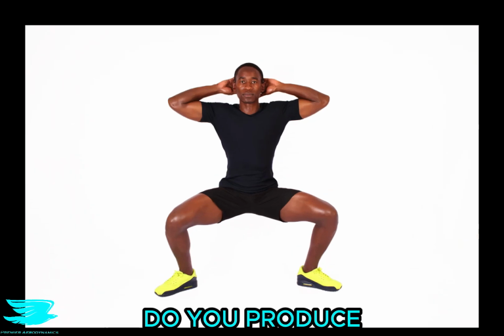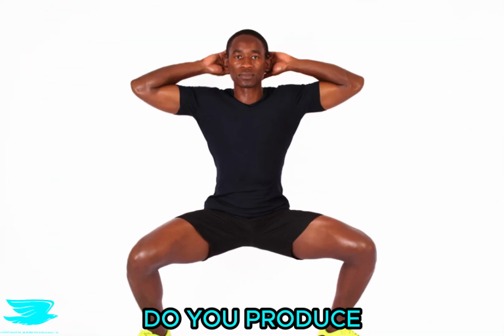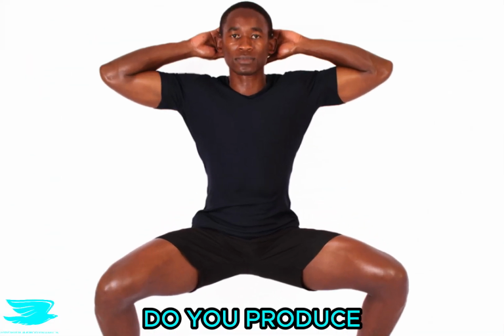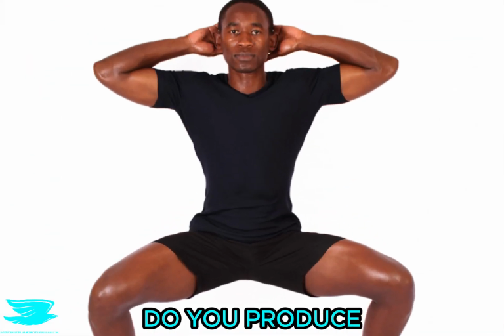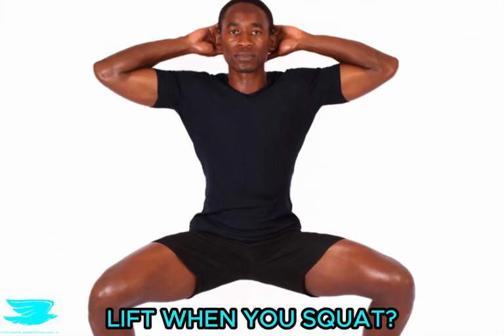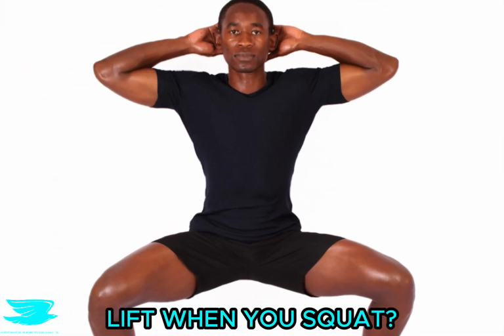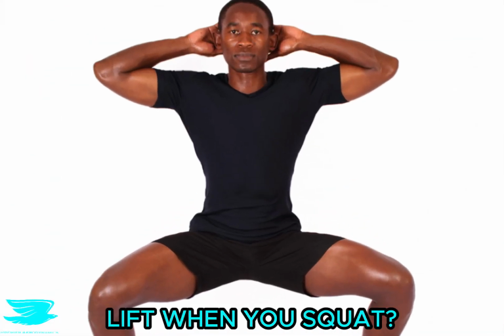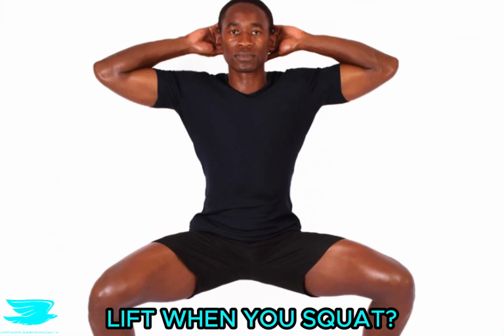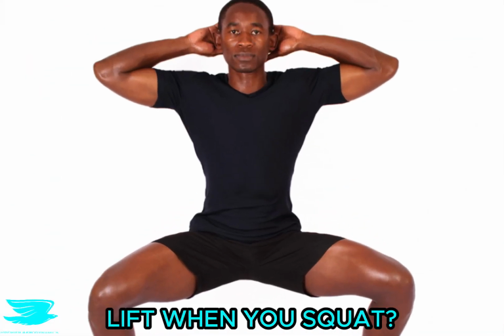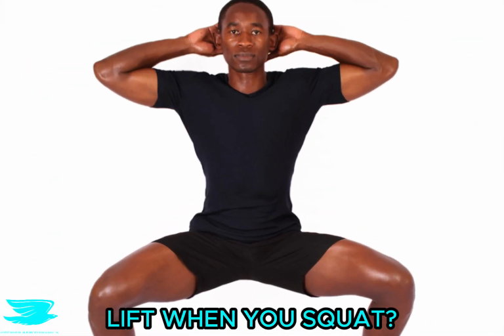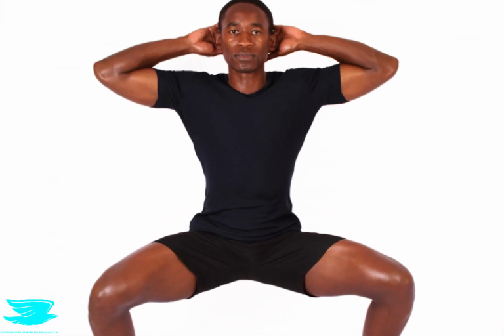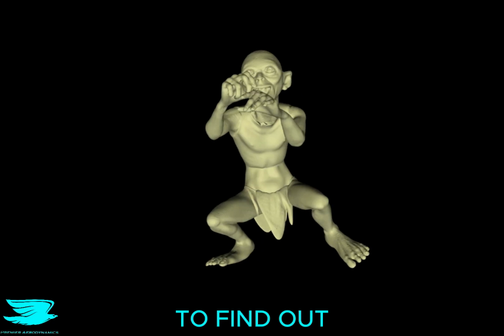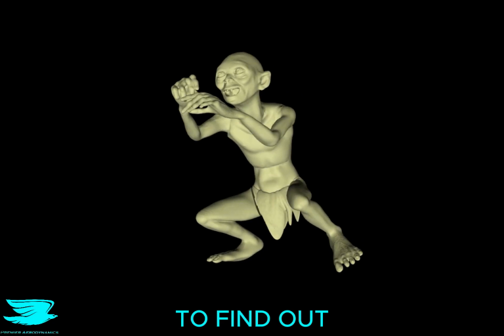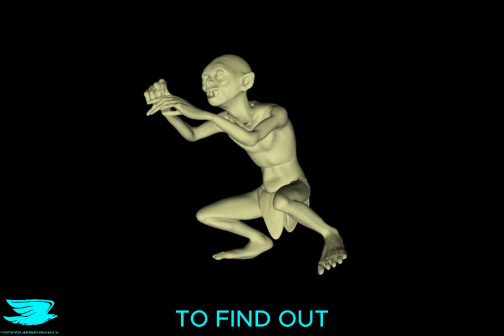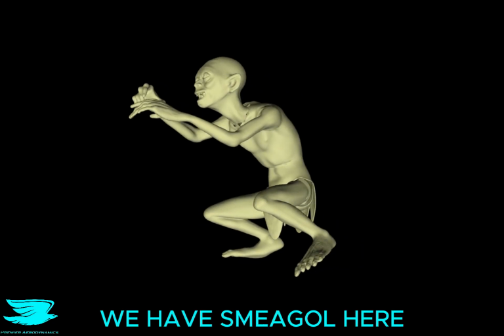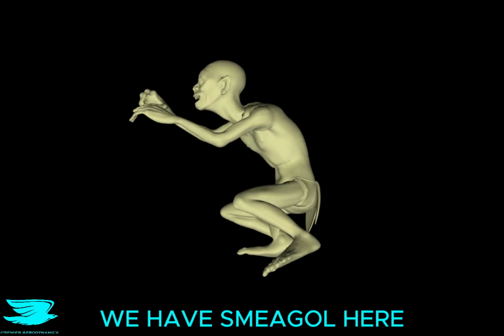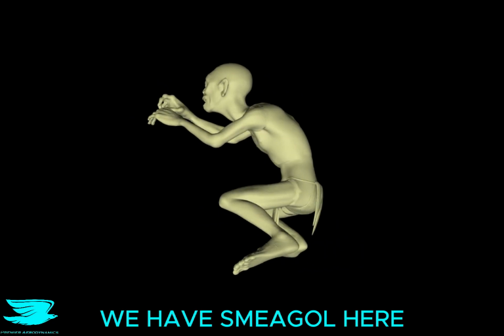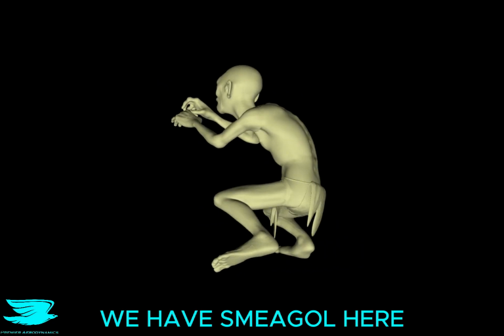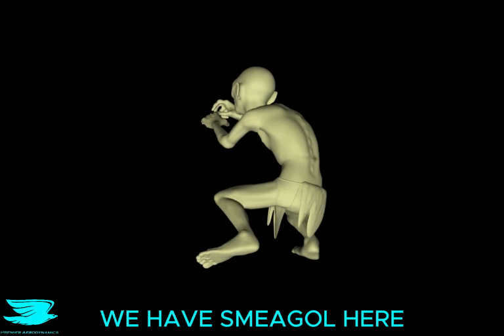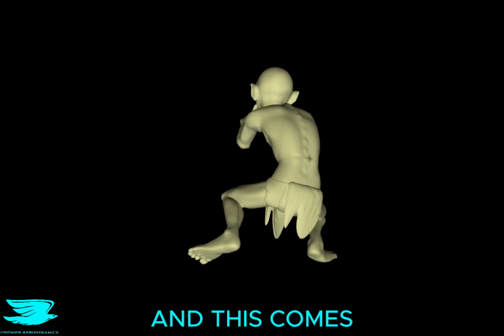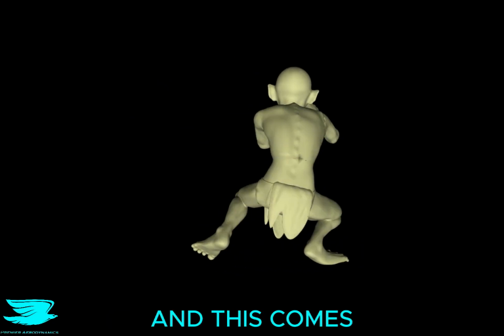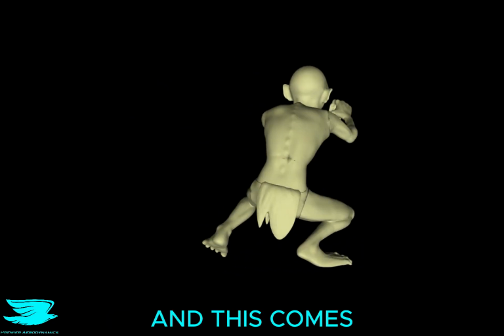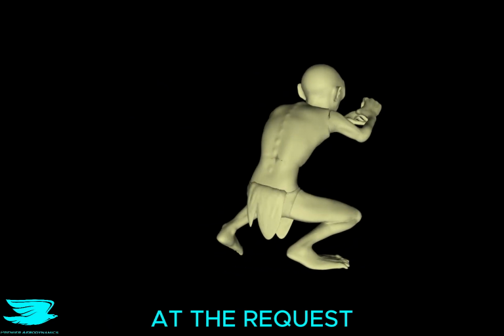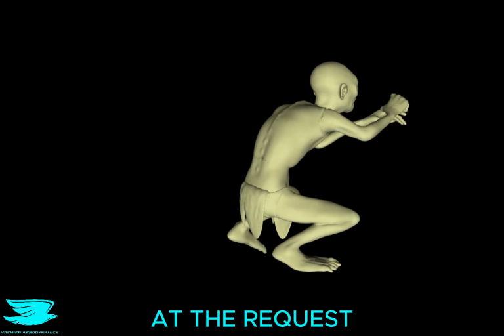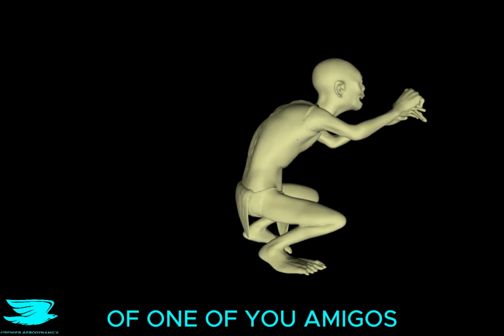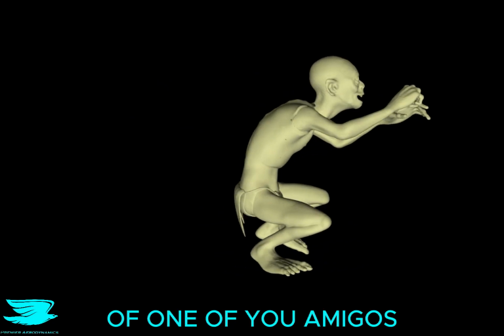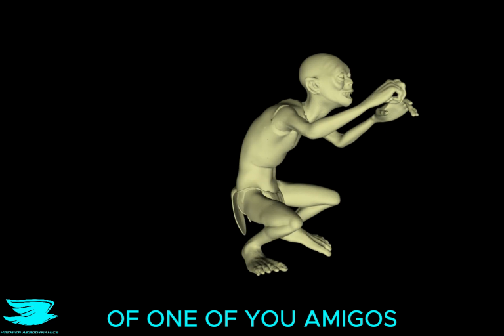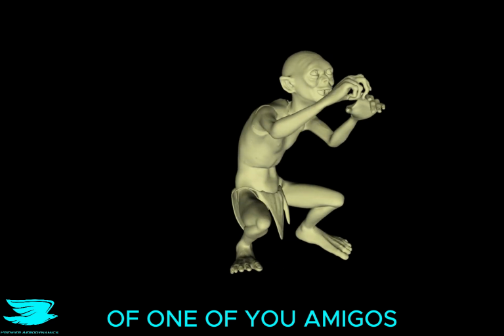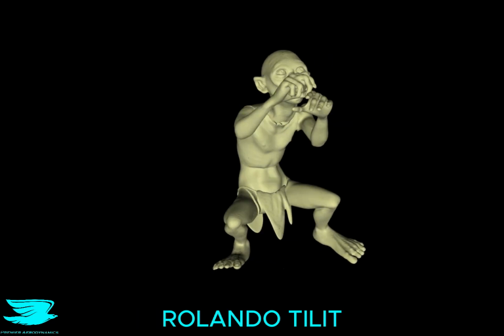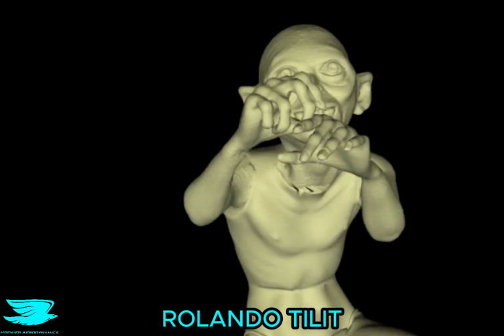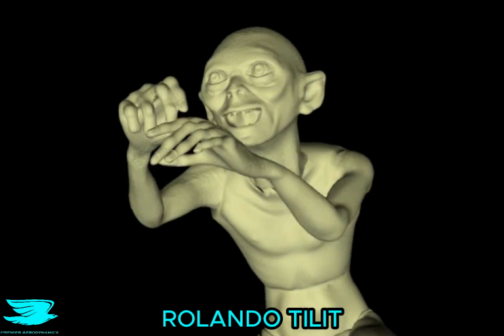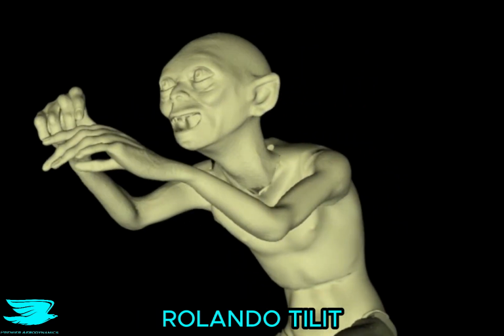Do you produce lift when you squat? To find out, we have Smeagol here. And this comes at the request of one of your amigos, Rolando Tillich.